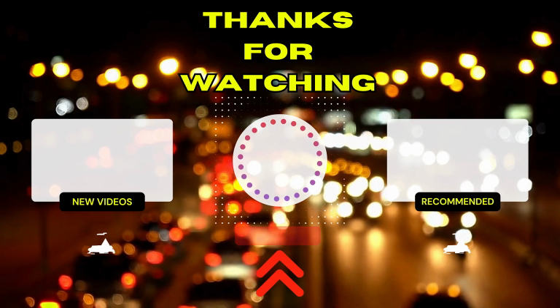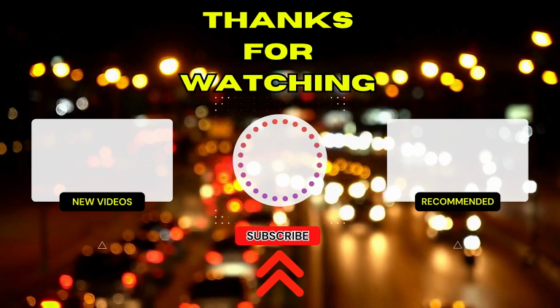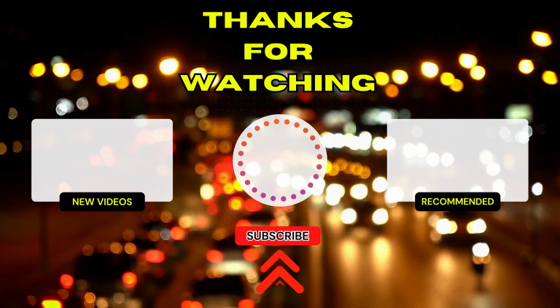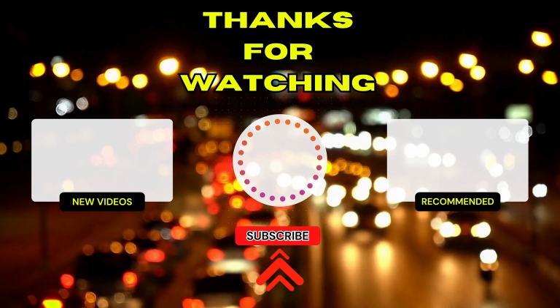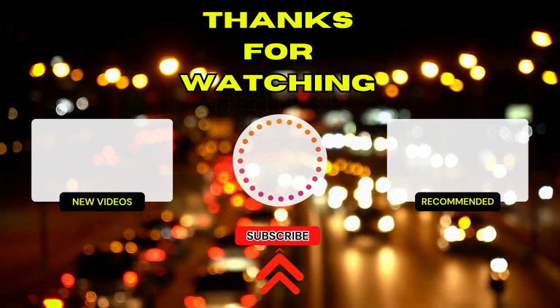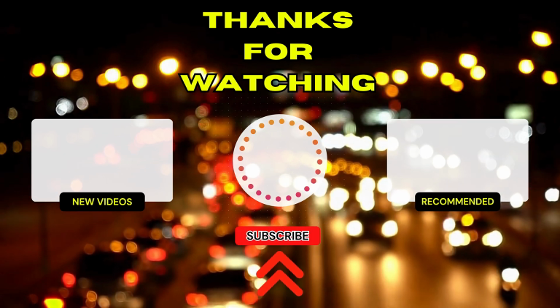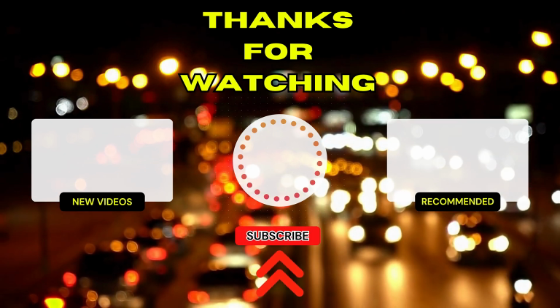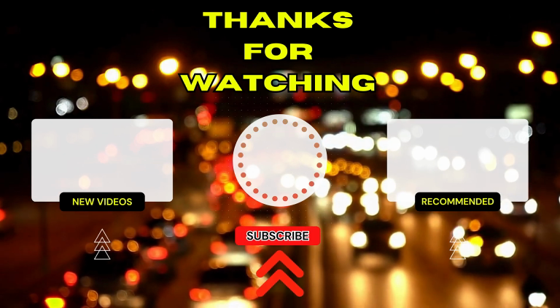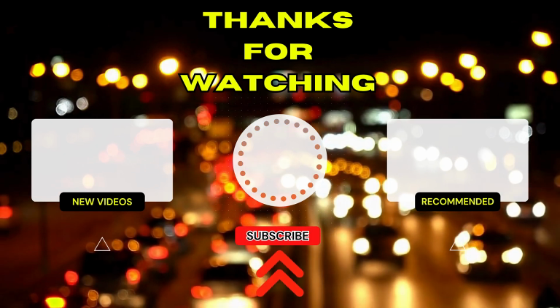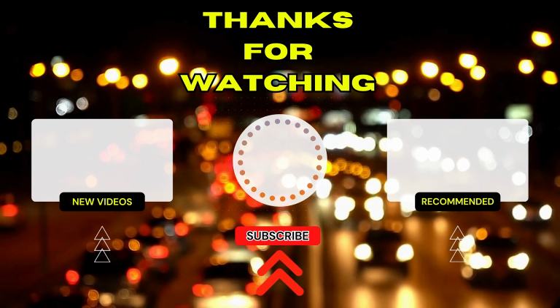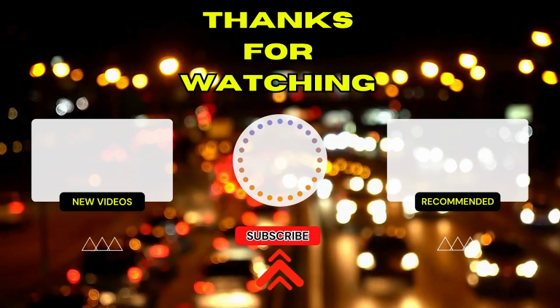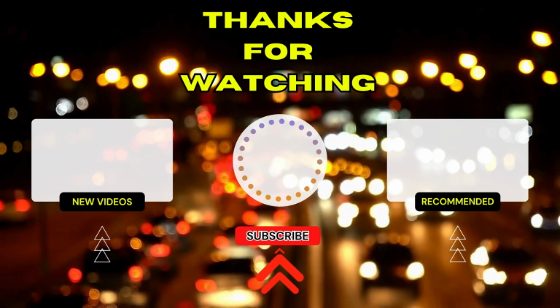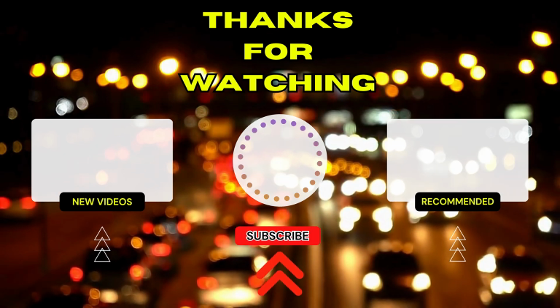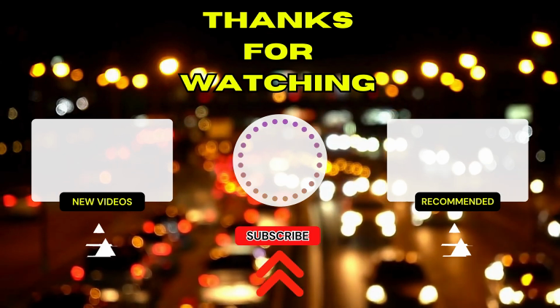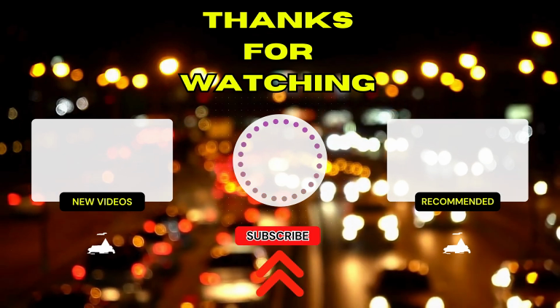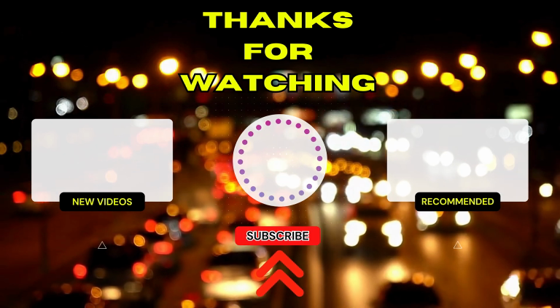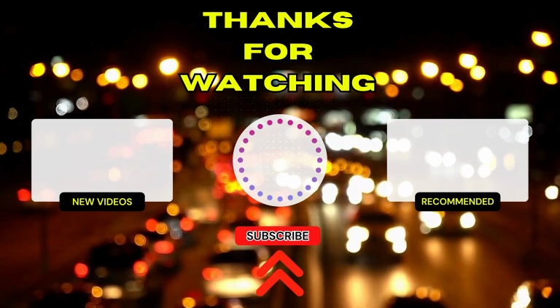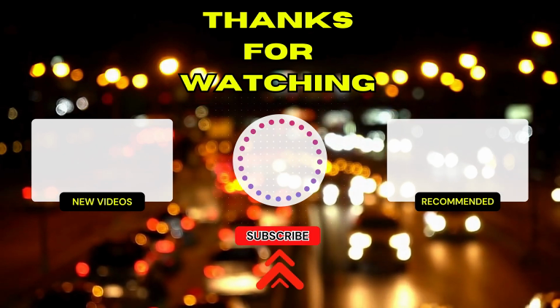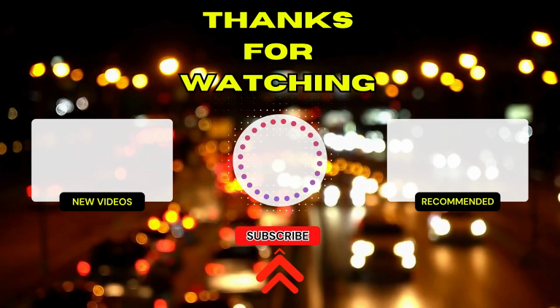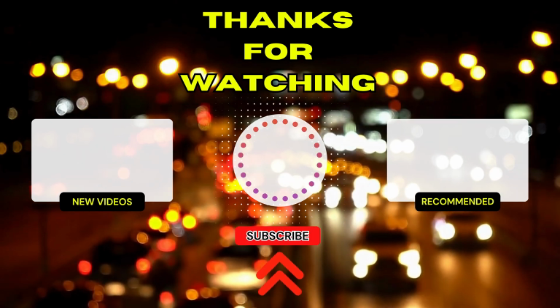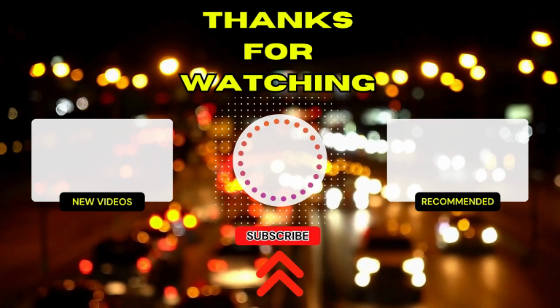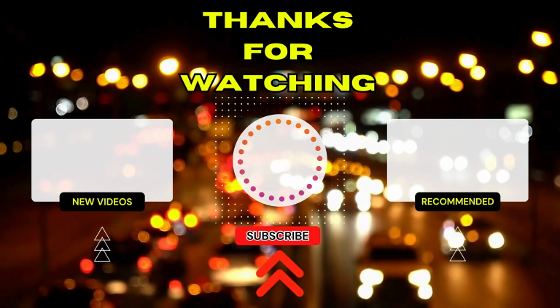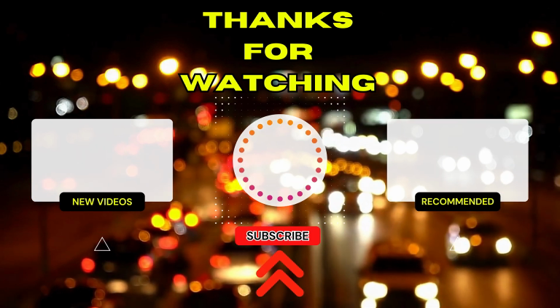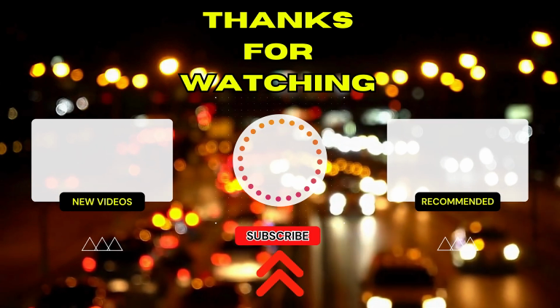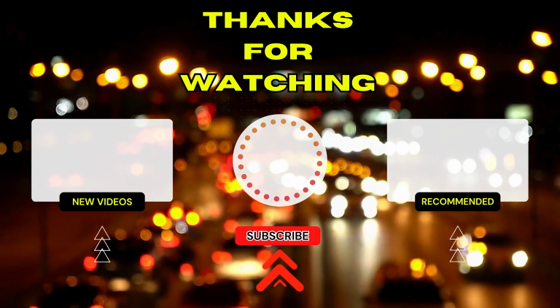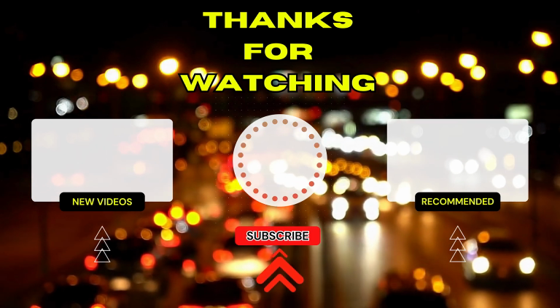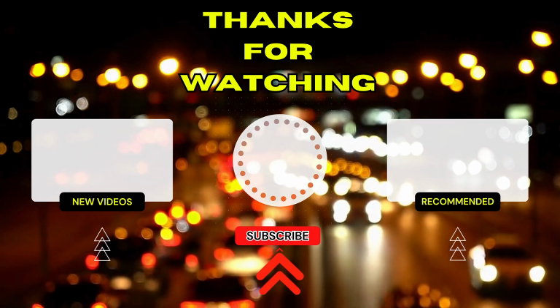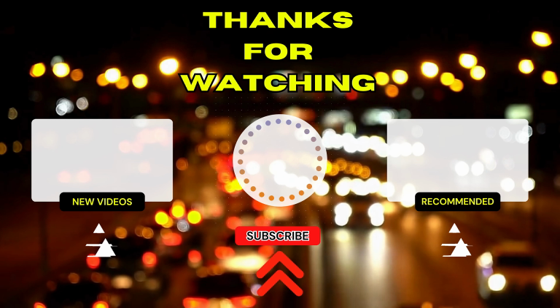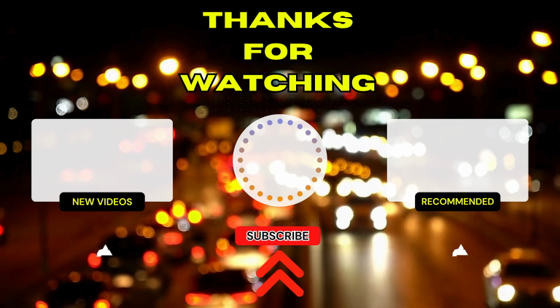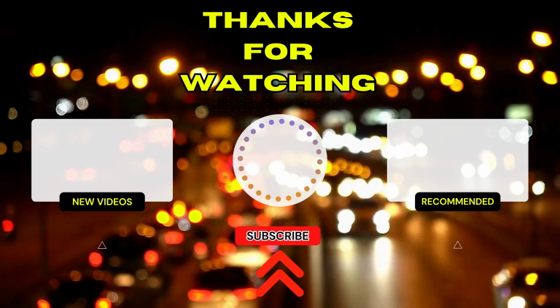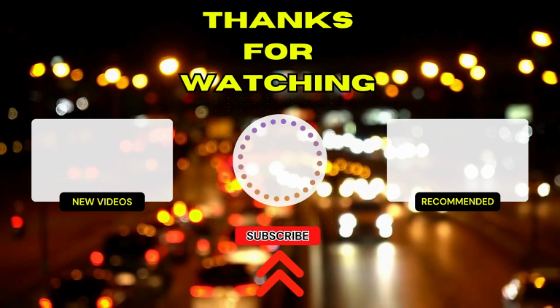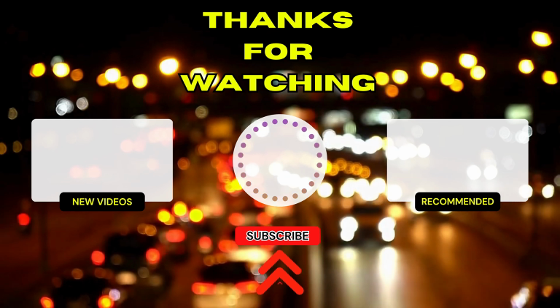Thanks for watching. If you found this video helpful, make sure to give it a thumbs up and subscribe for more automotive content.